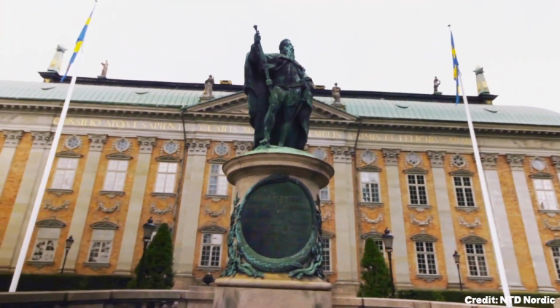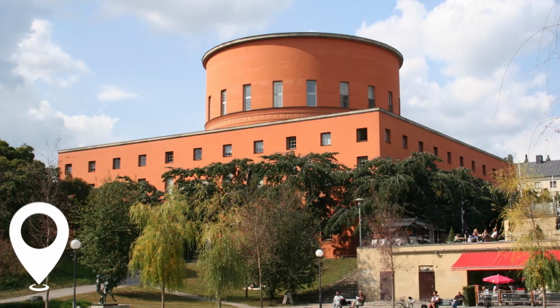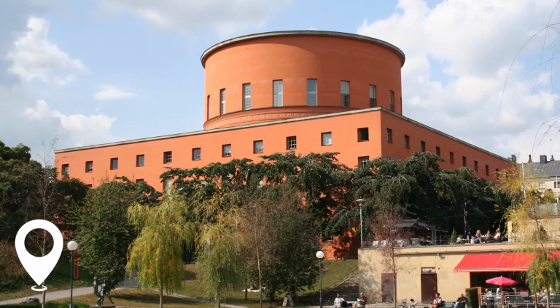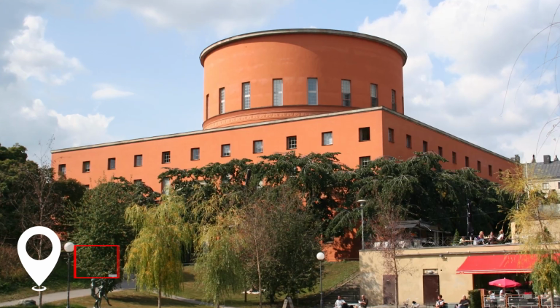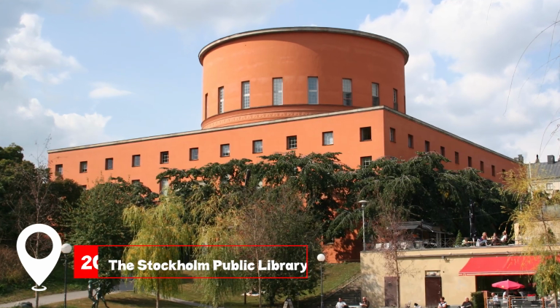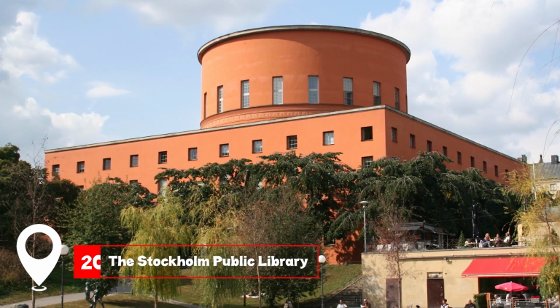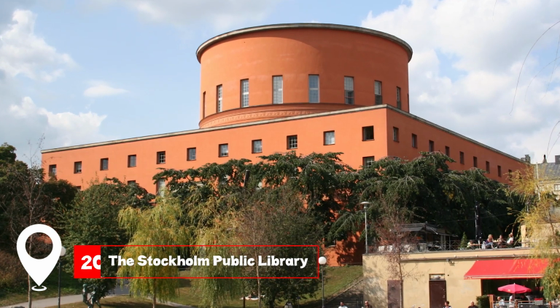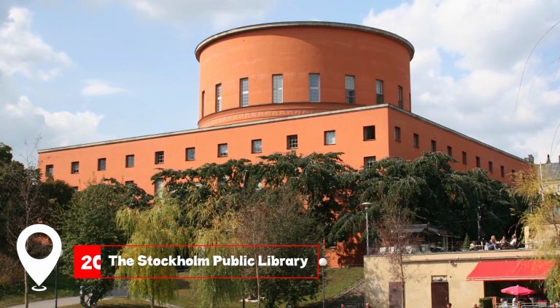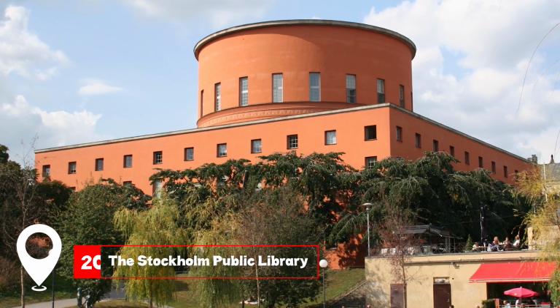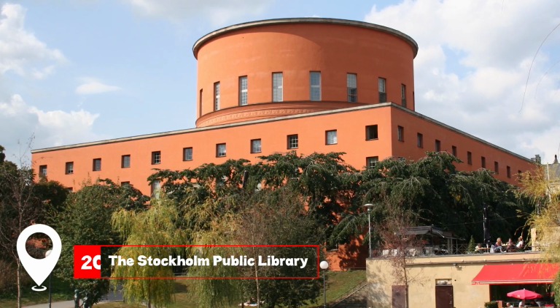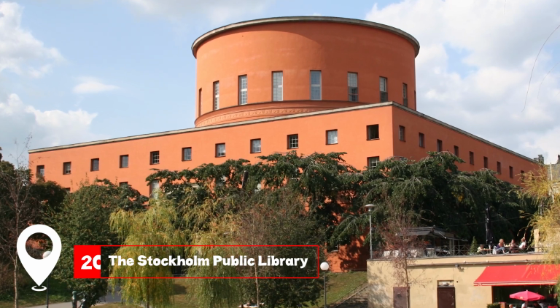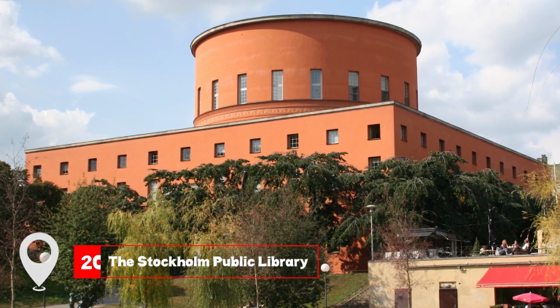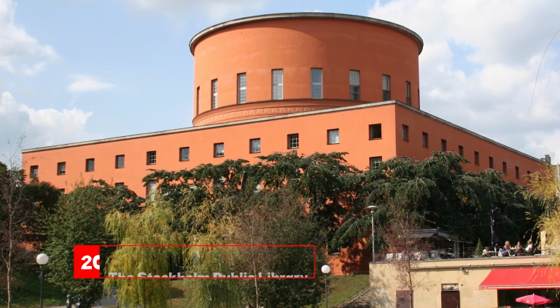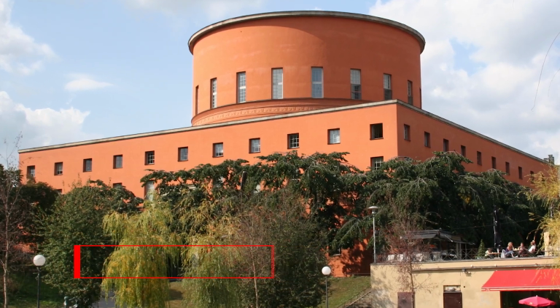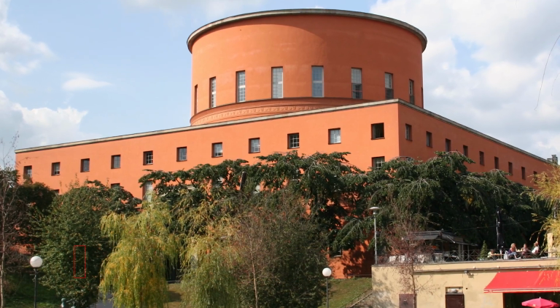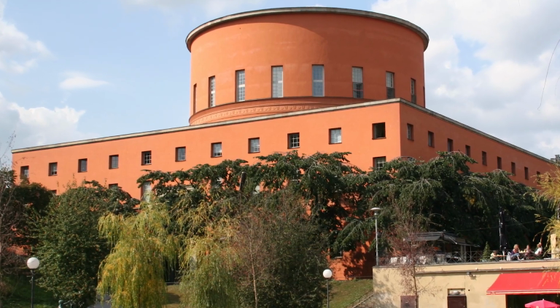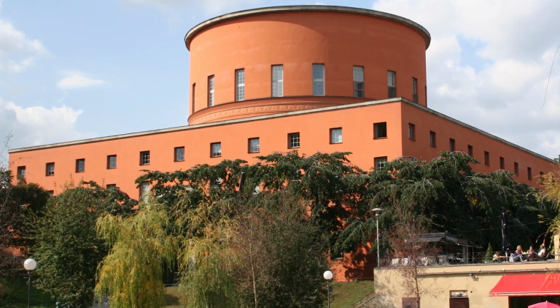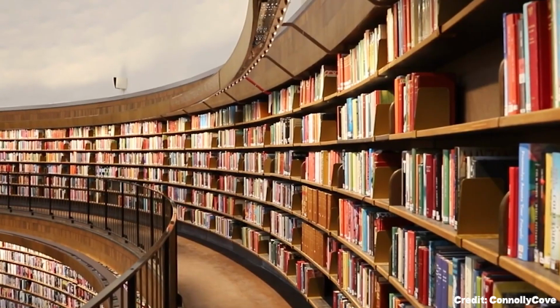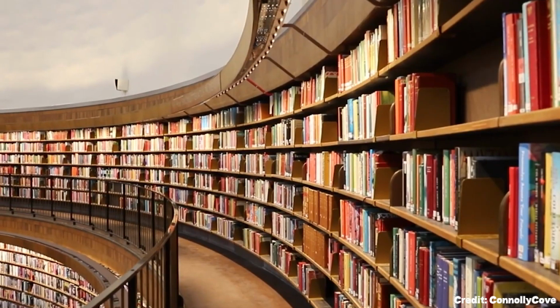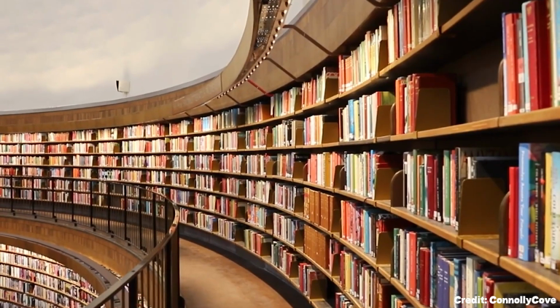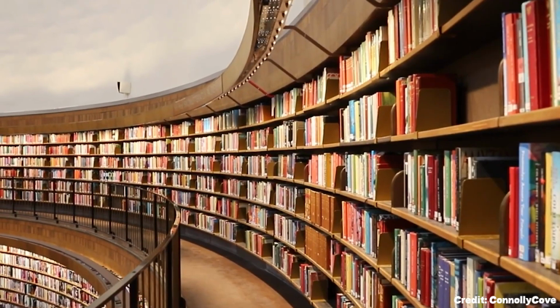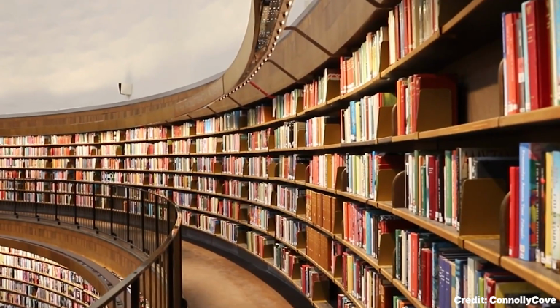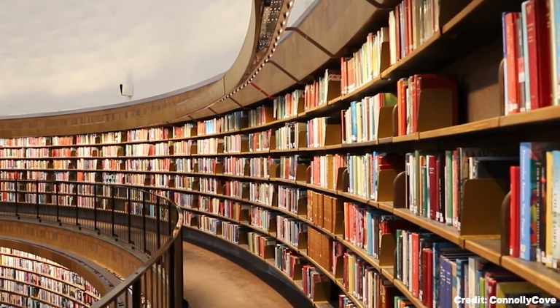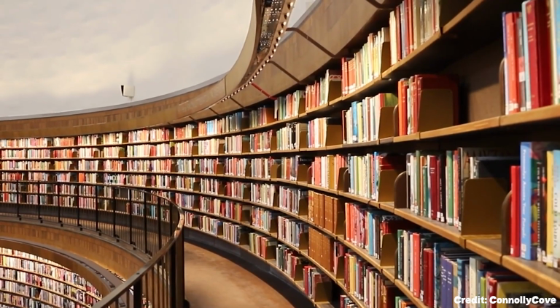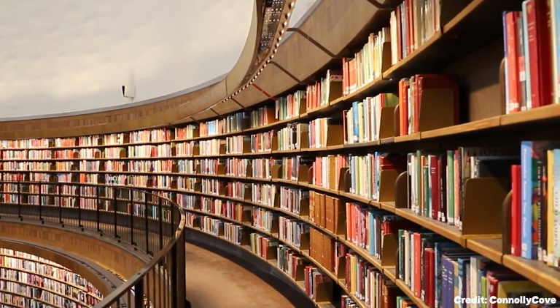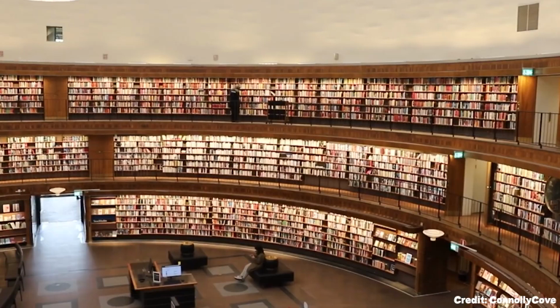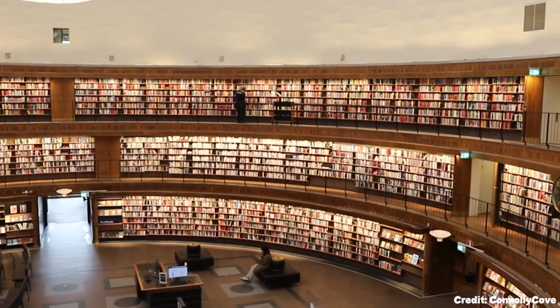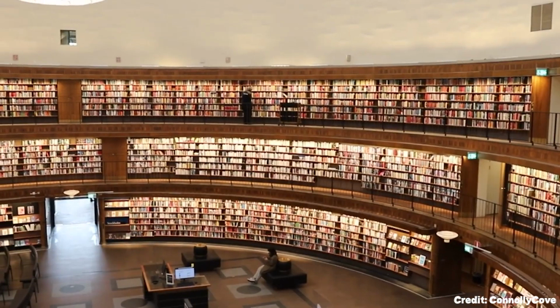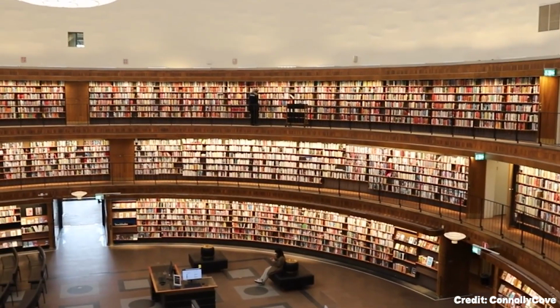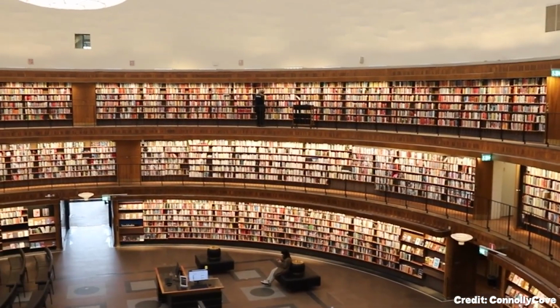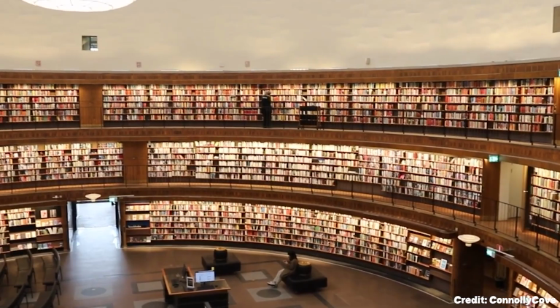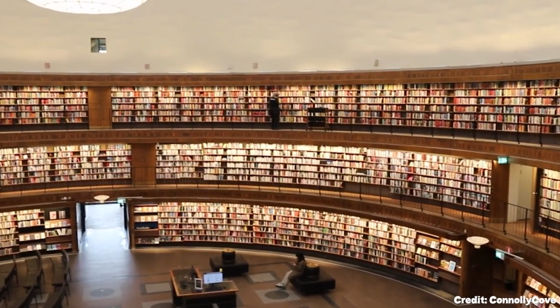At number twenty, we have the Stockholm Public Library. An architectural marvel, it's a paradise for book lovers with its vast collection.